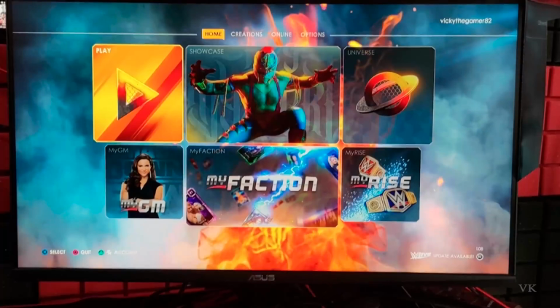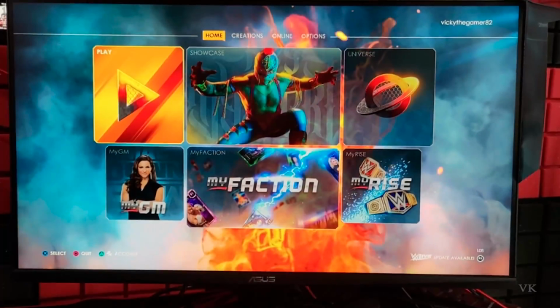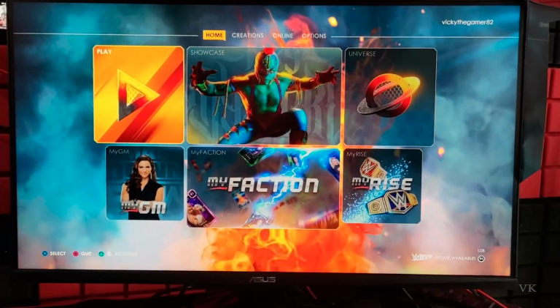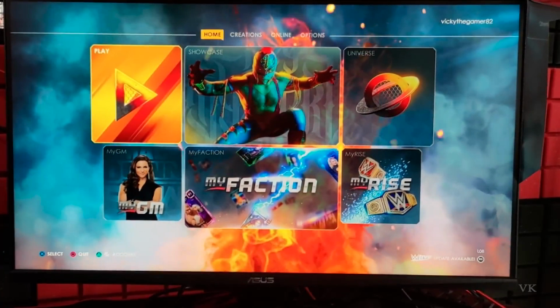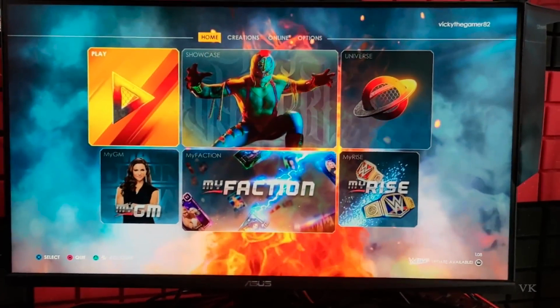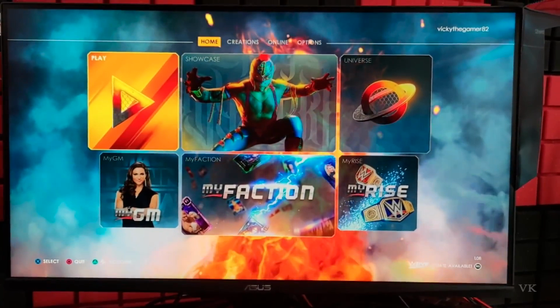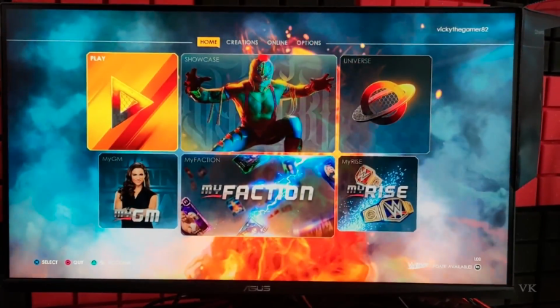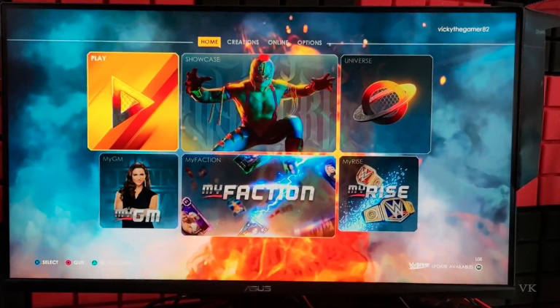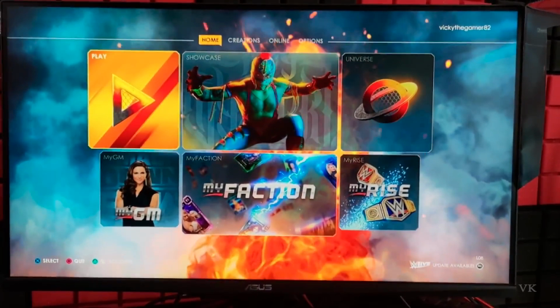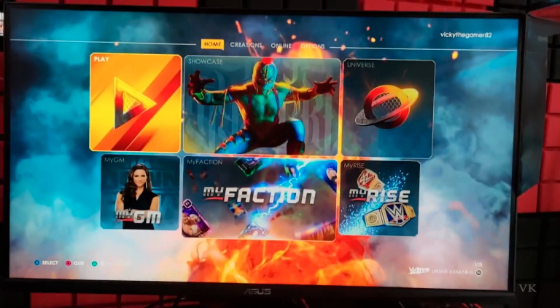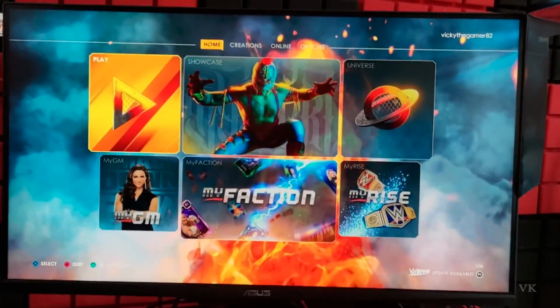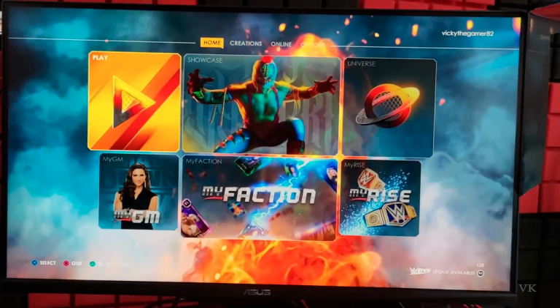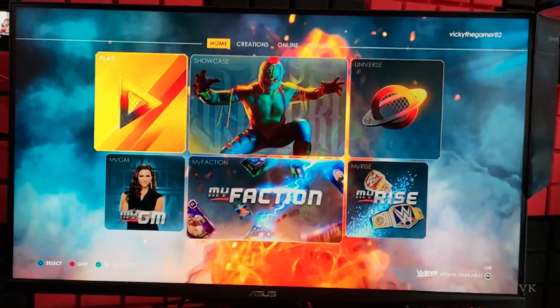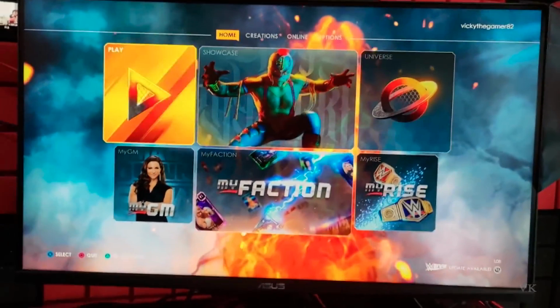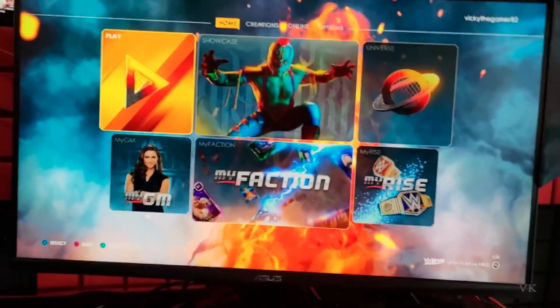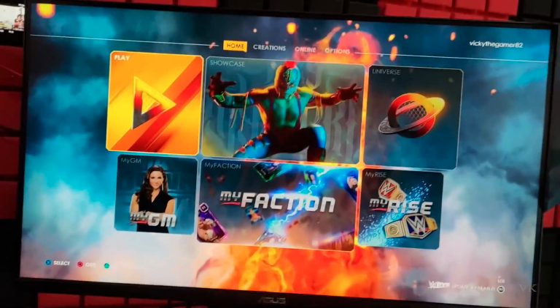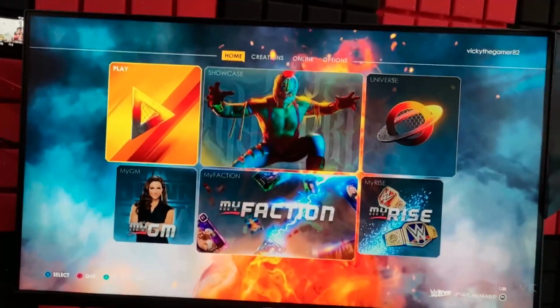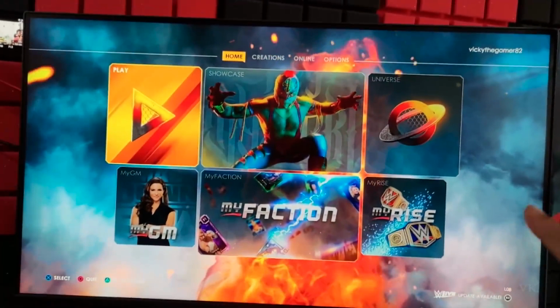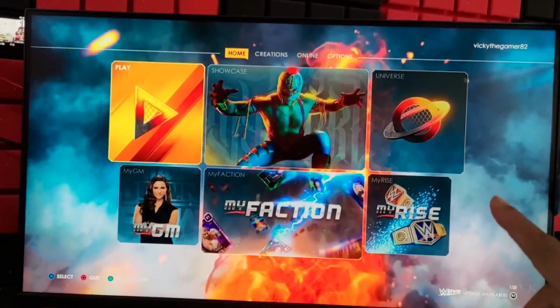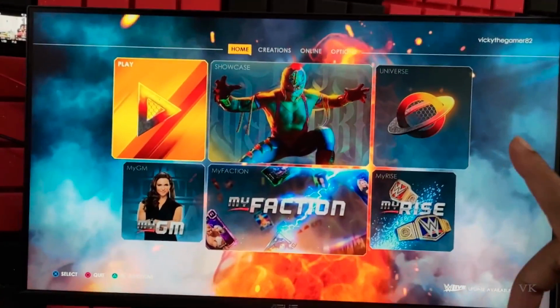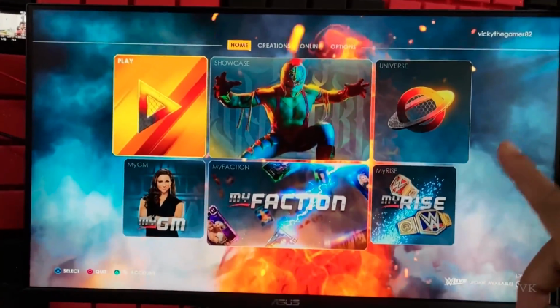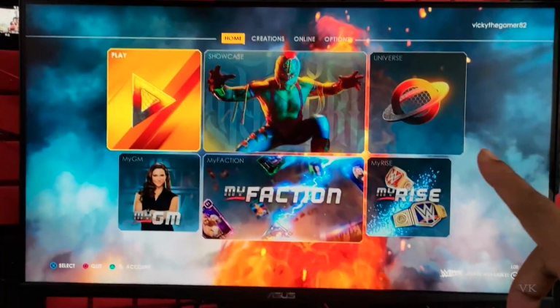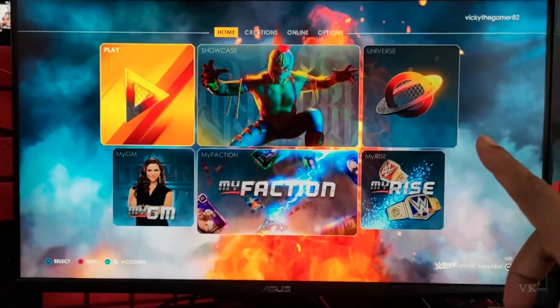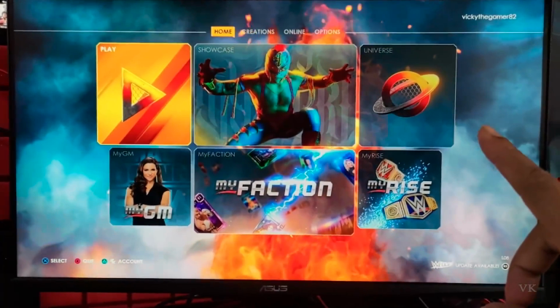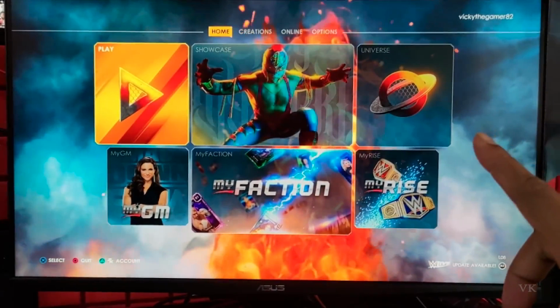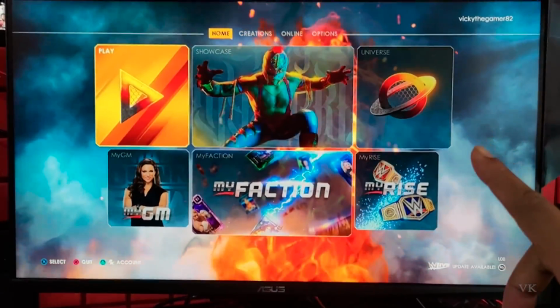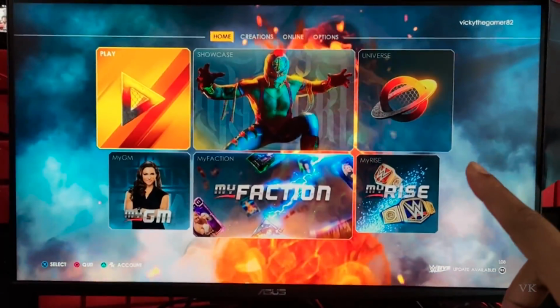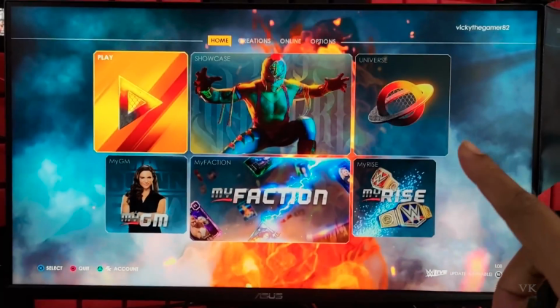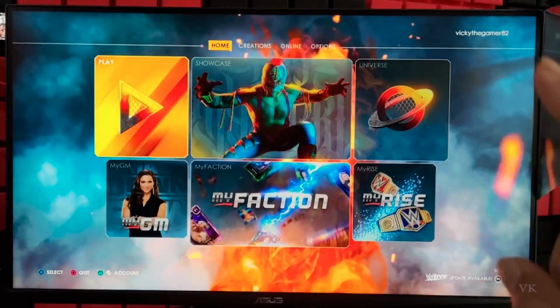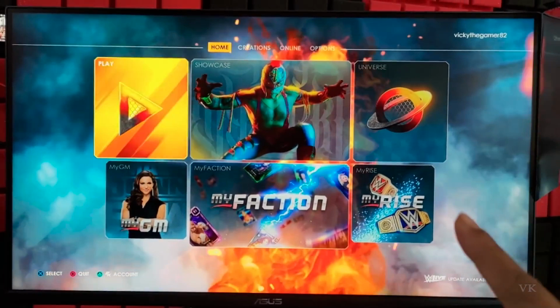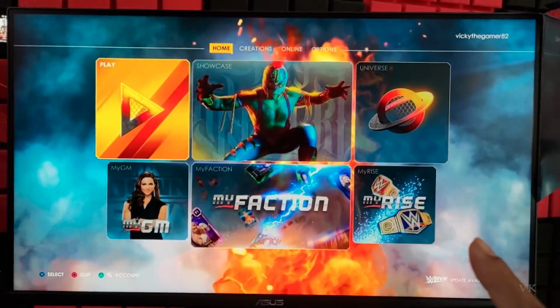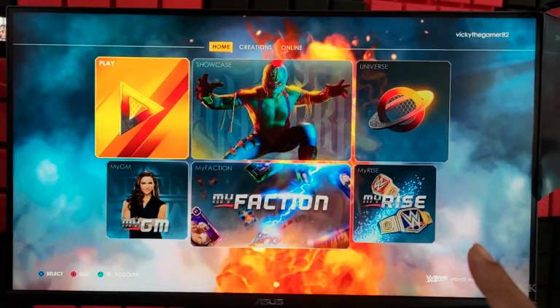Hello guys, in this video I'm just going to explain how to put your Asus gaming monitor into console mode.